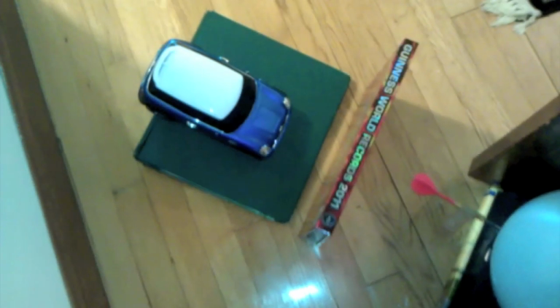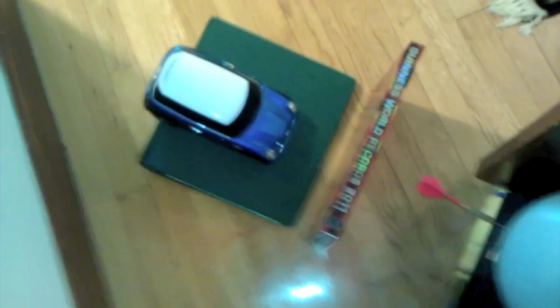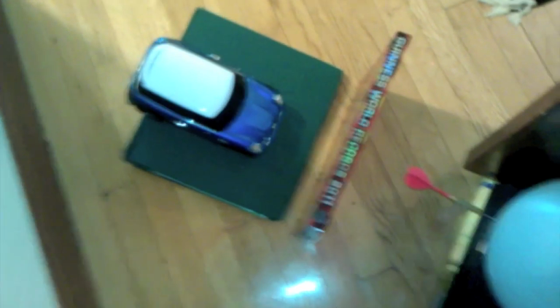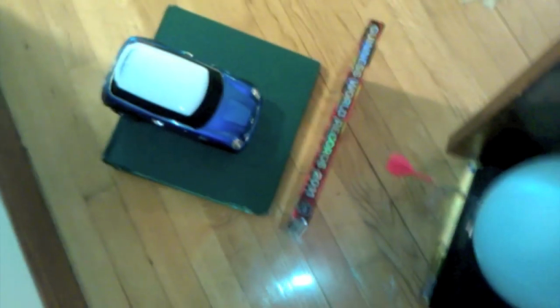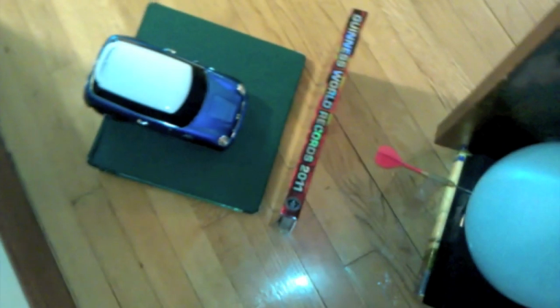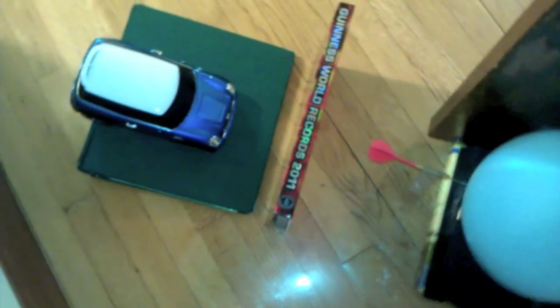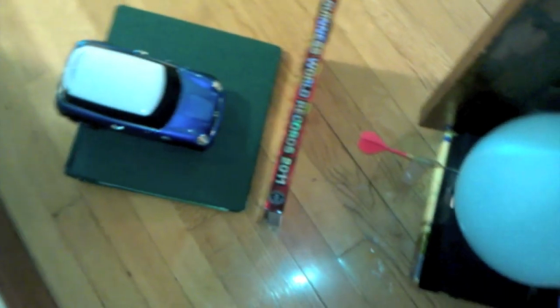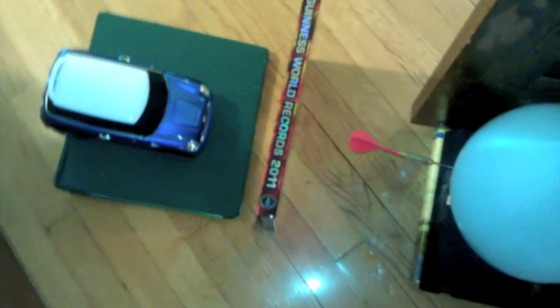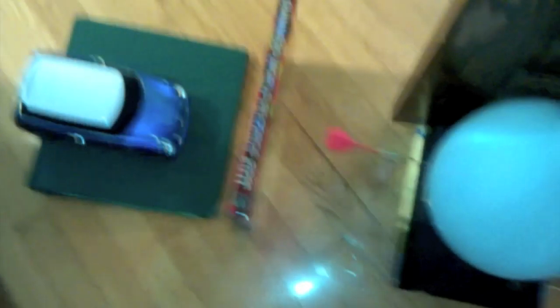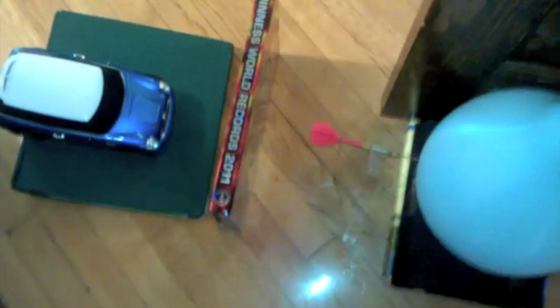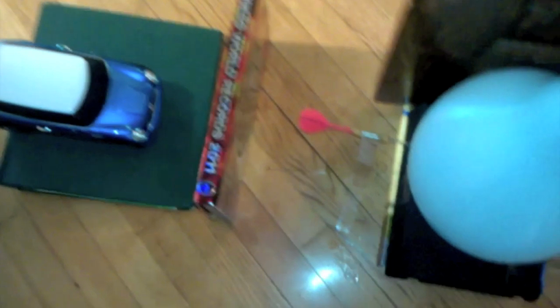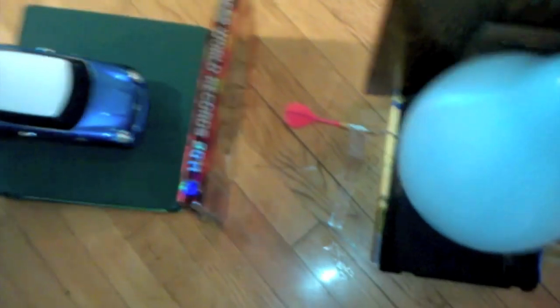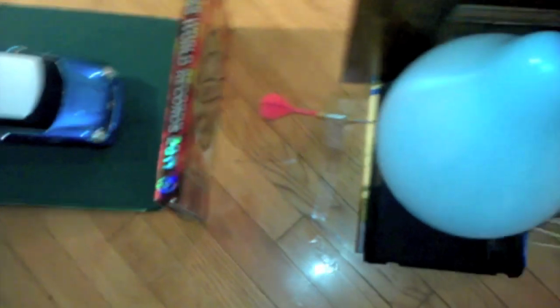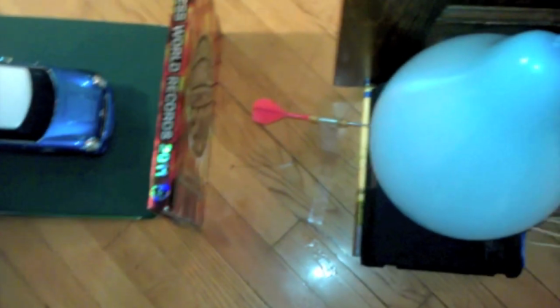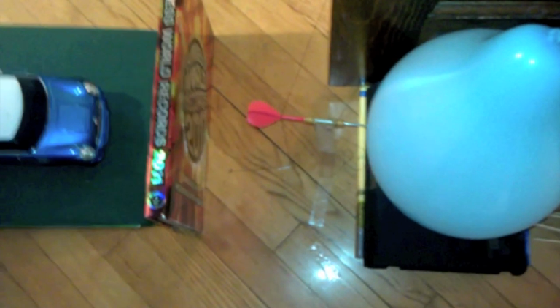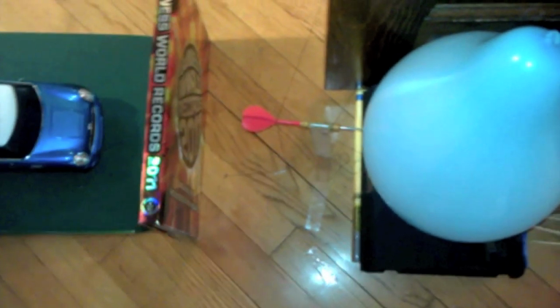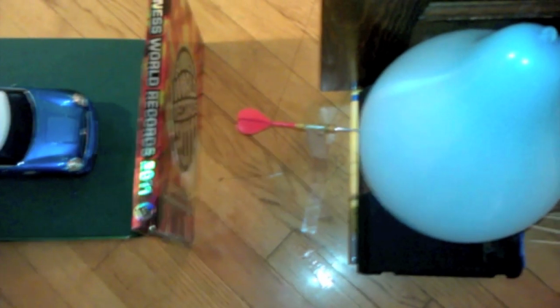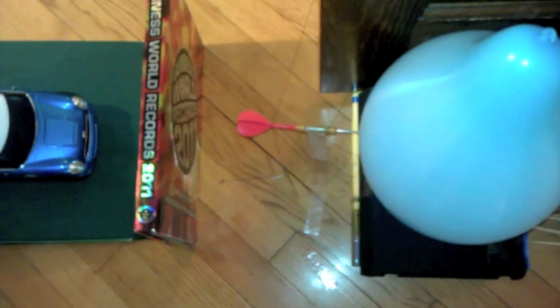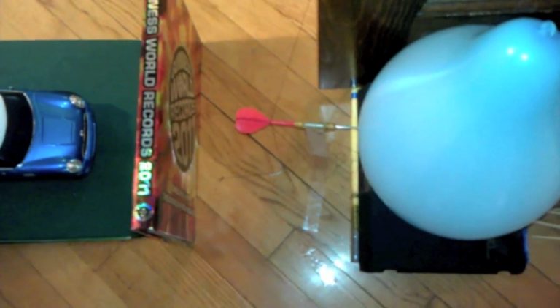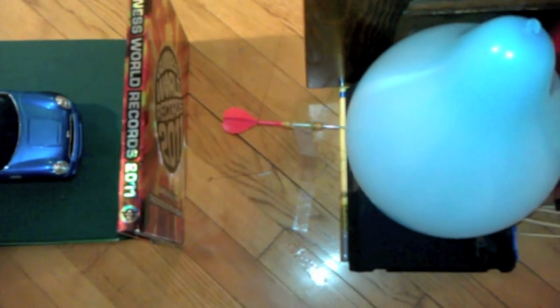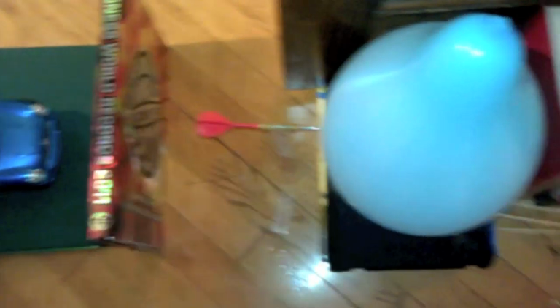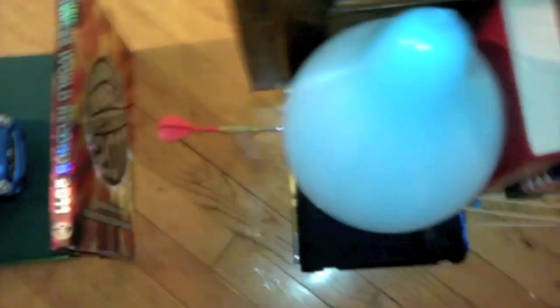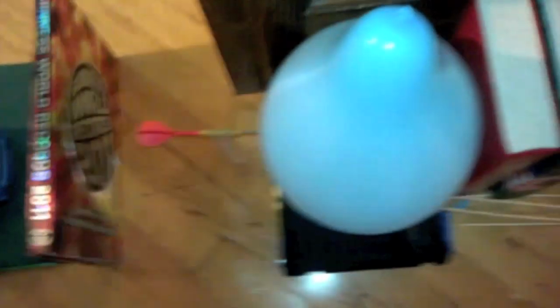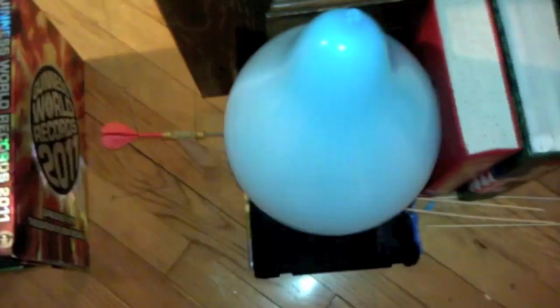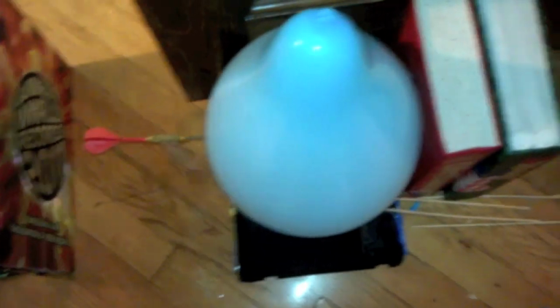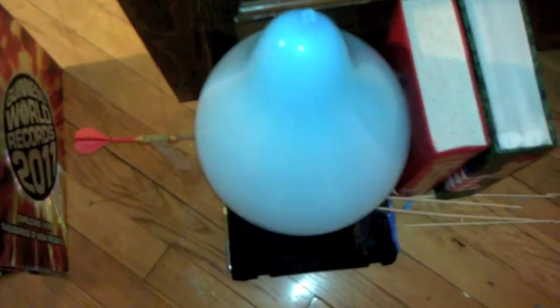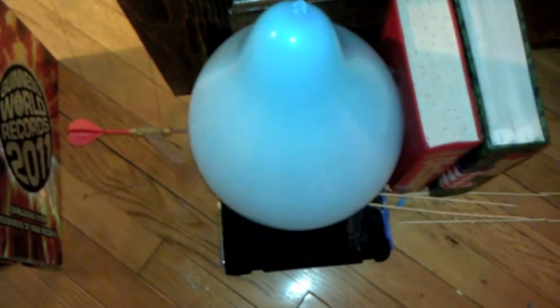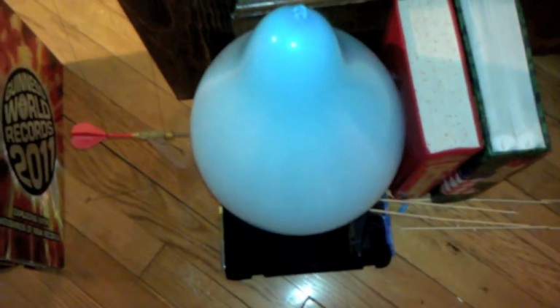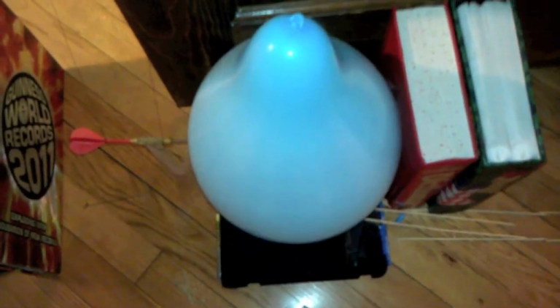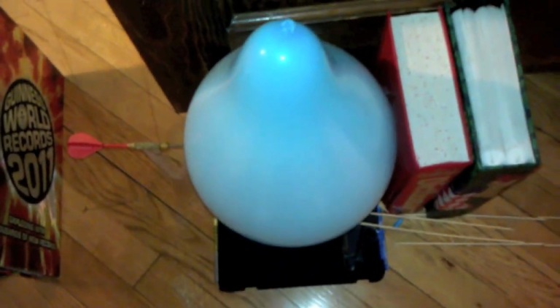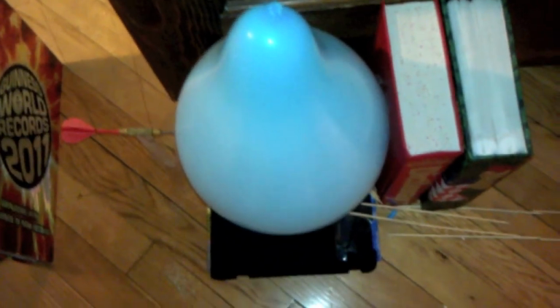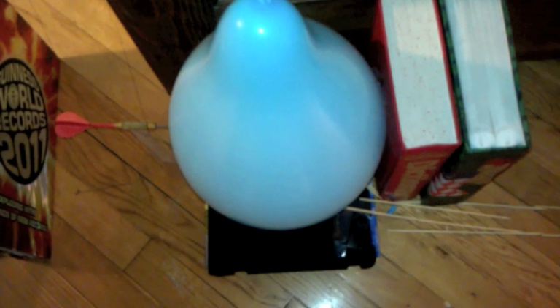Once the RC car hits the book, the book falls over into this dart. The dart goes into the balloon. The balloon pops.